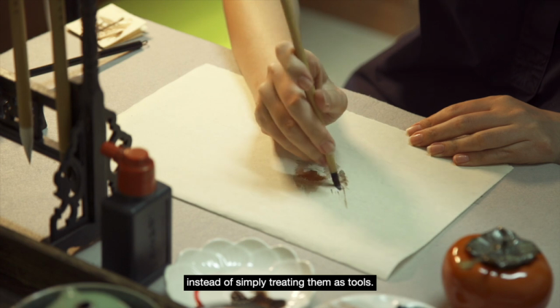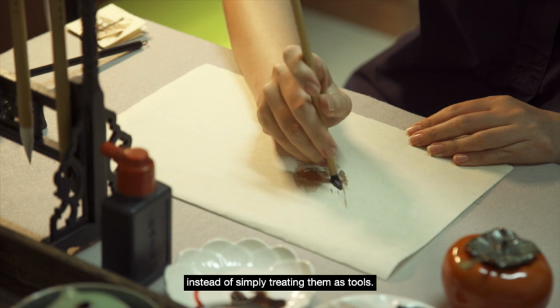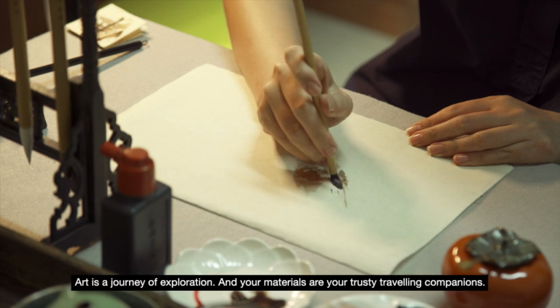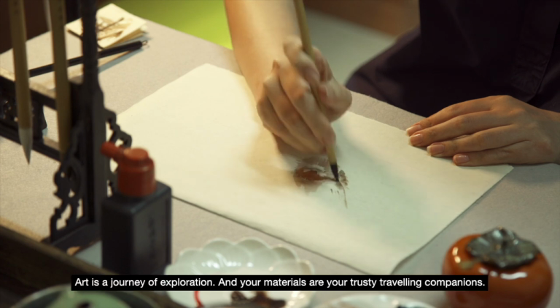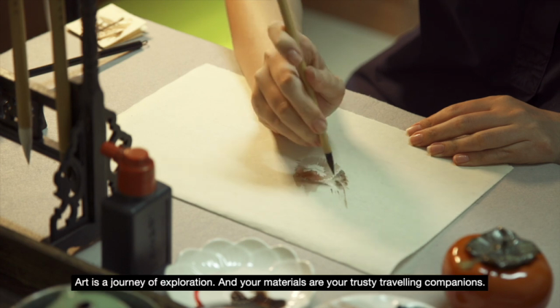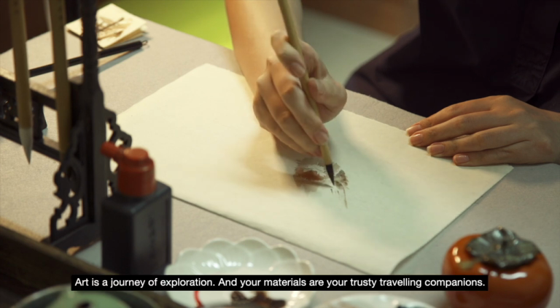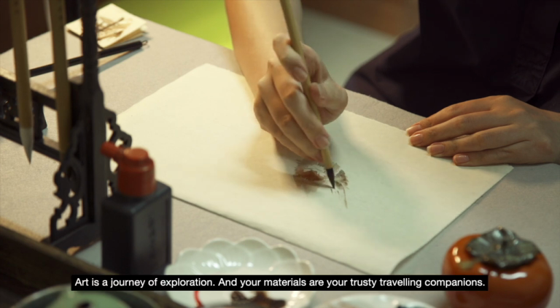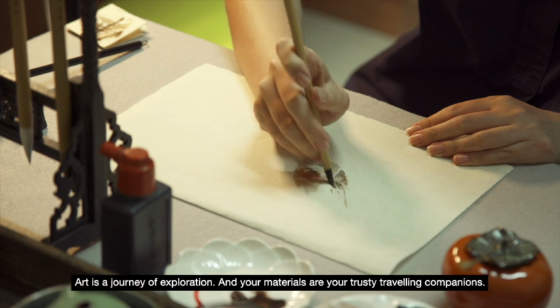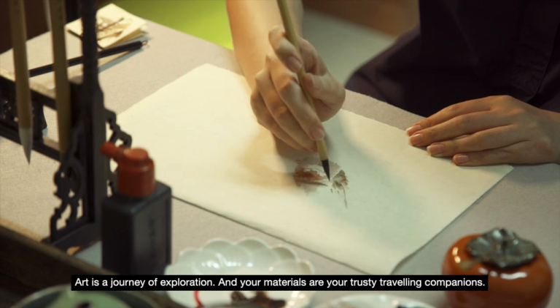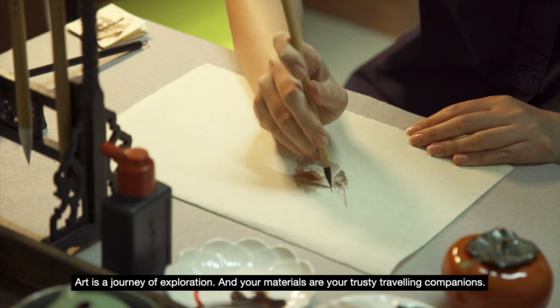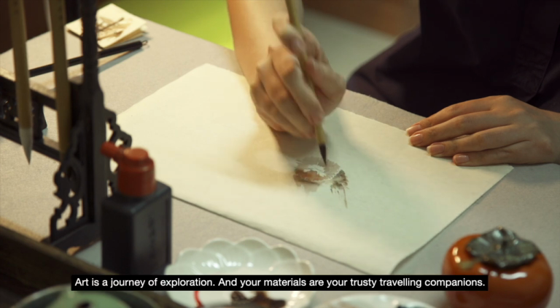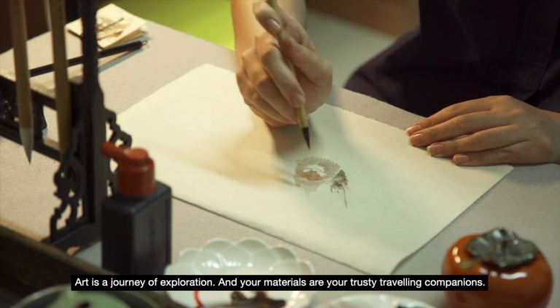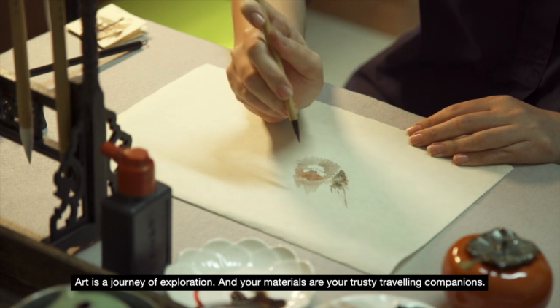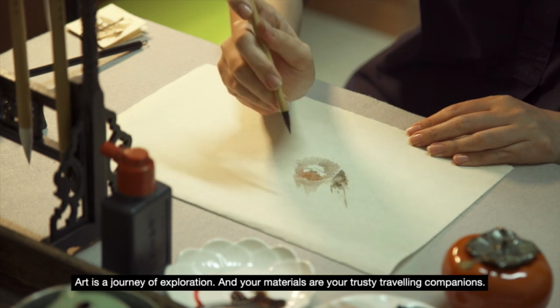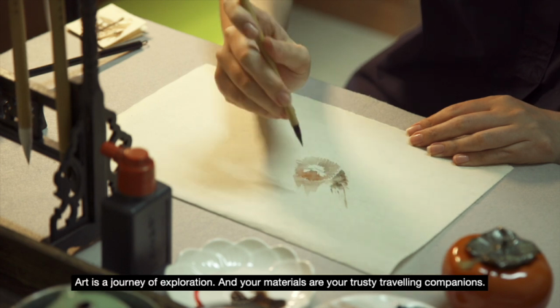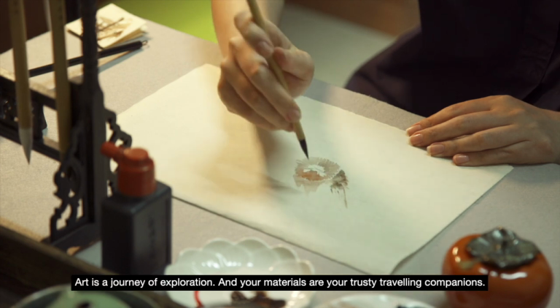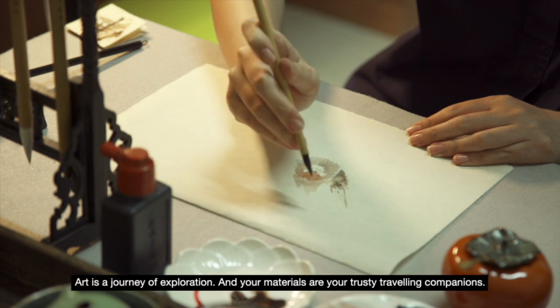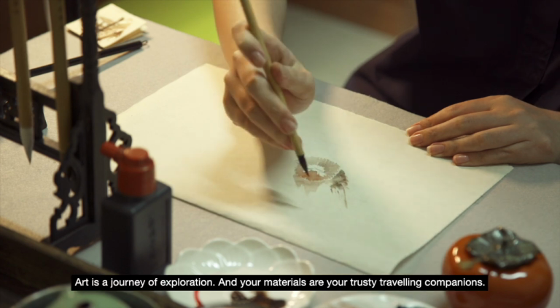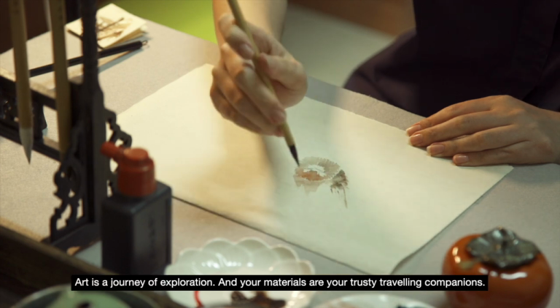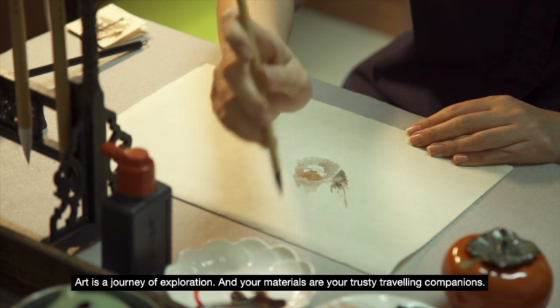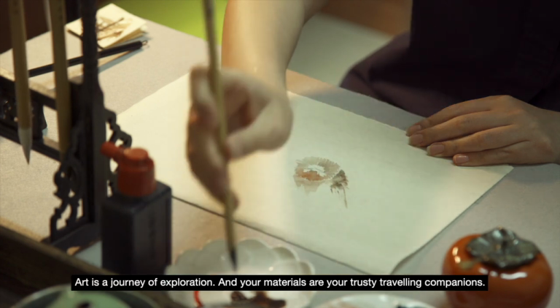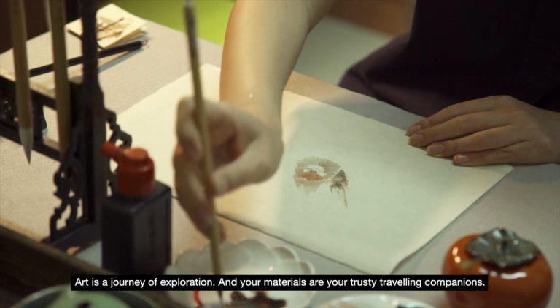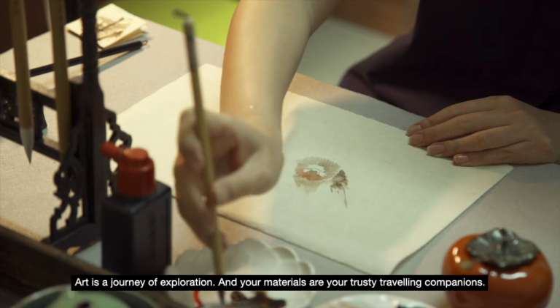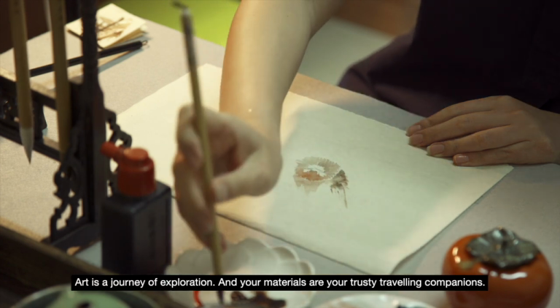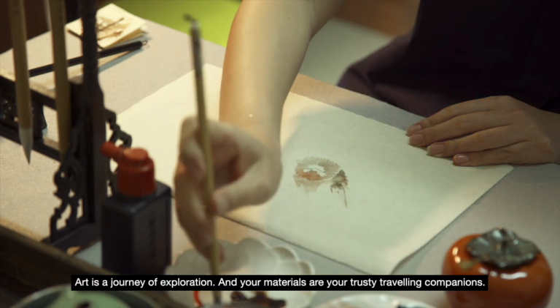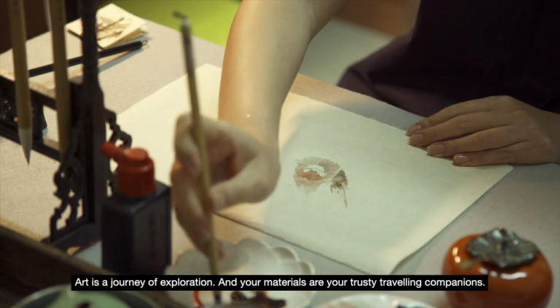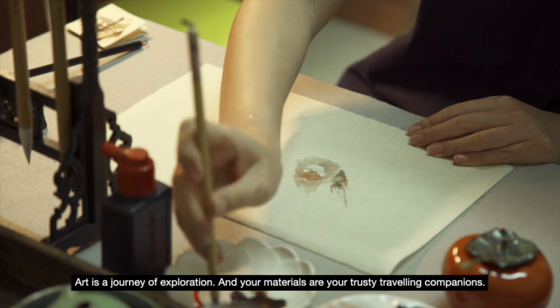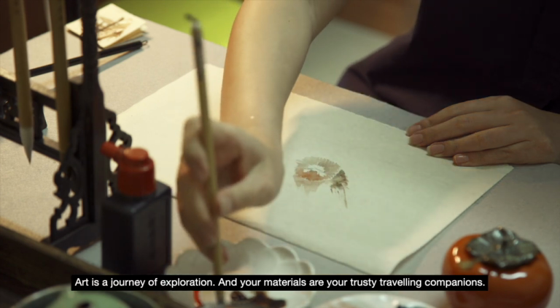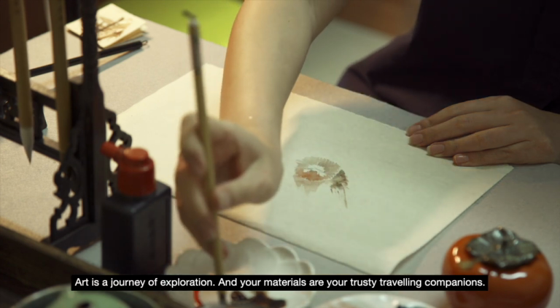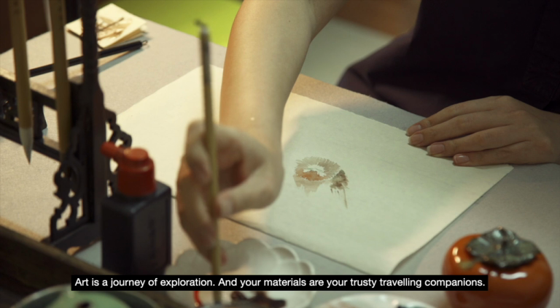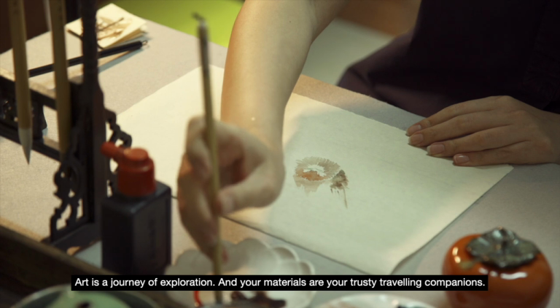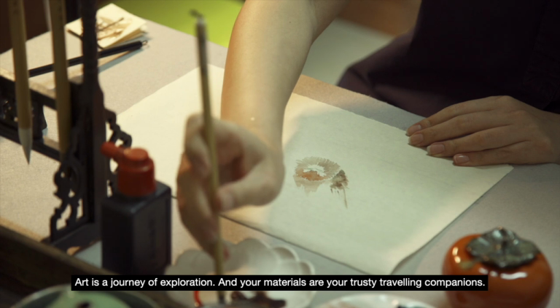Art is a journey of exploration, and your materials are your trusty travelling companions.